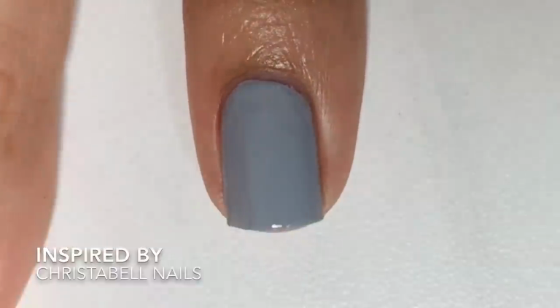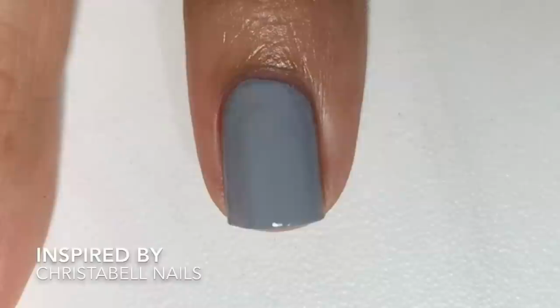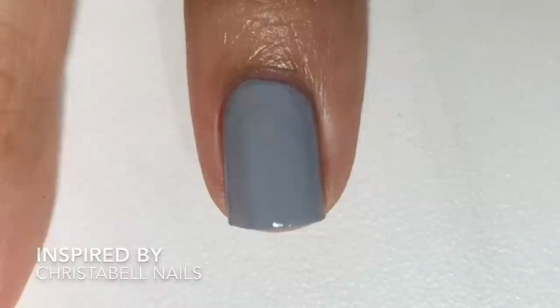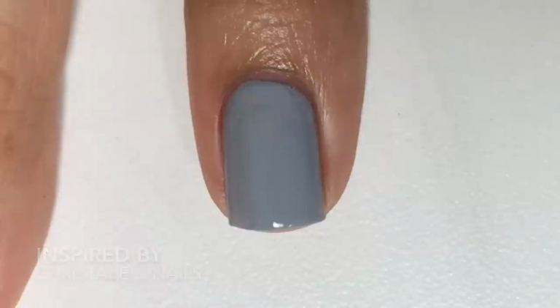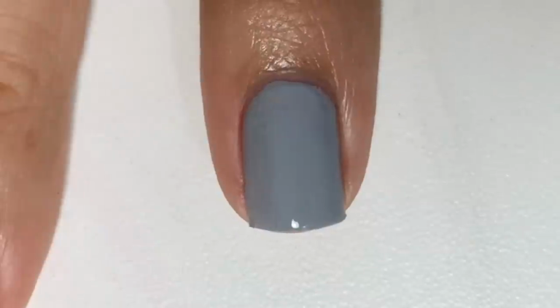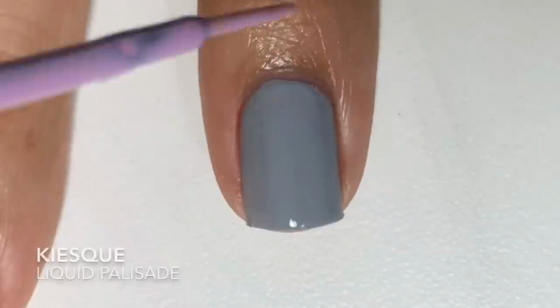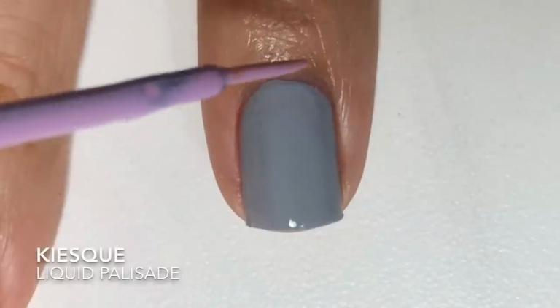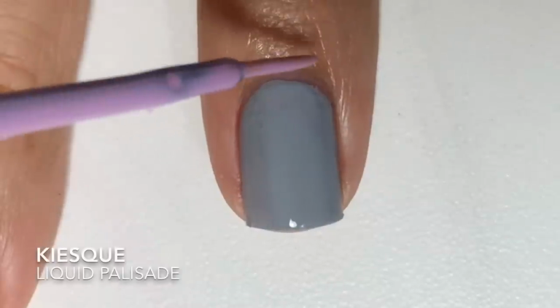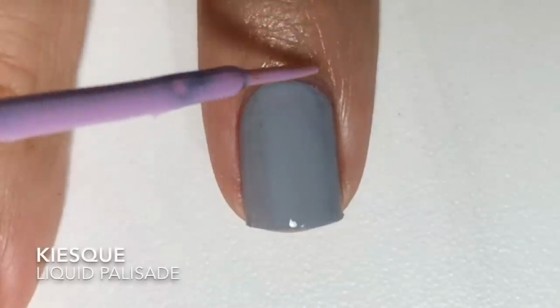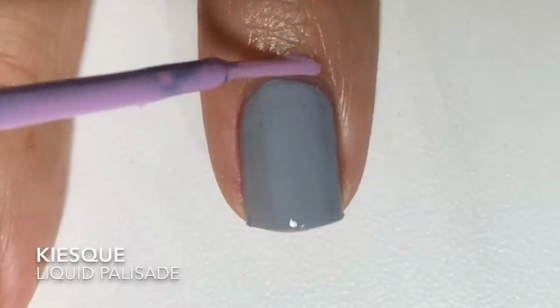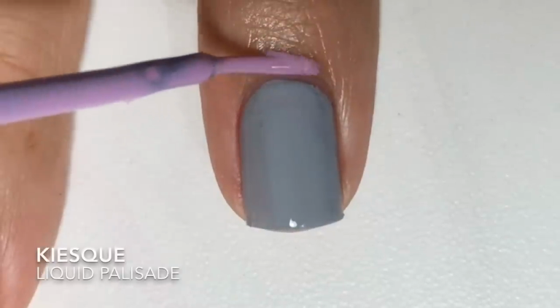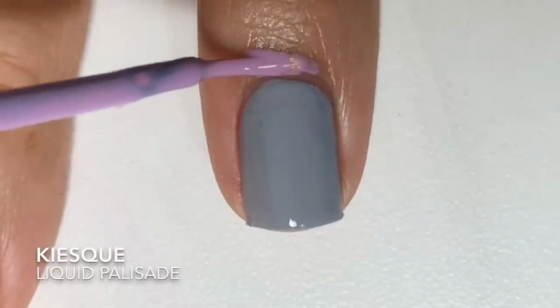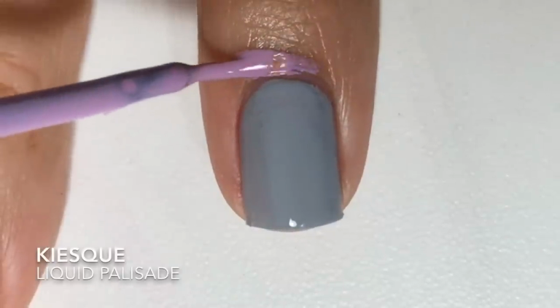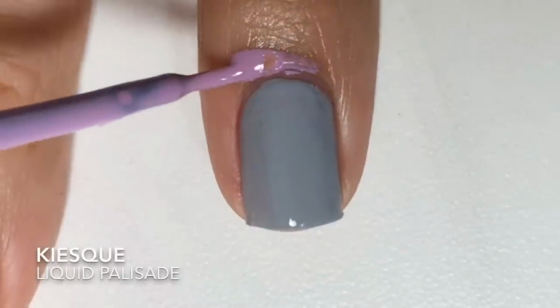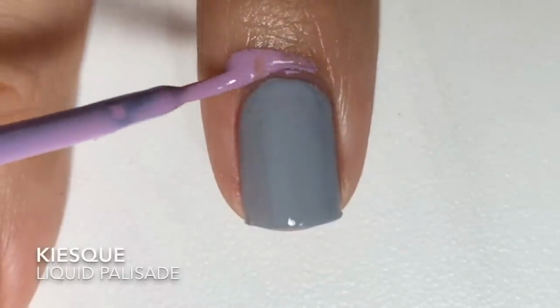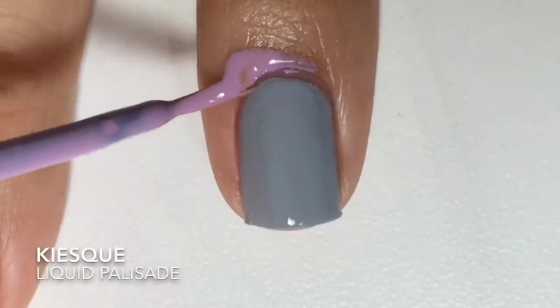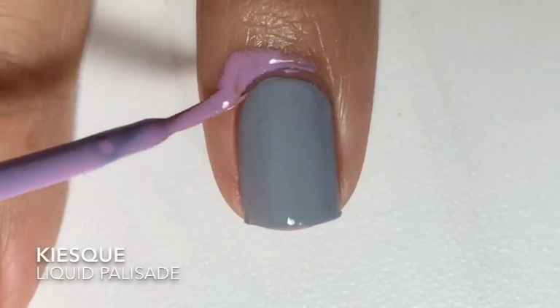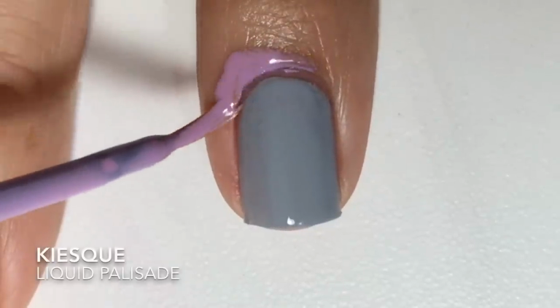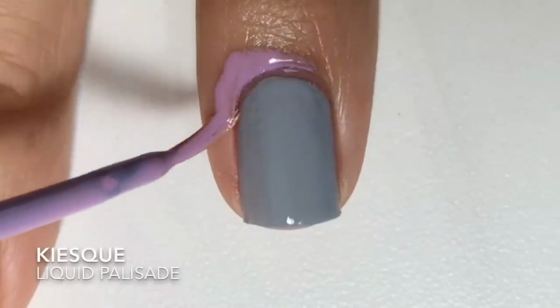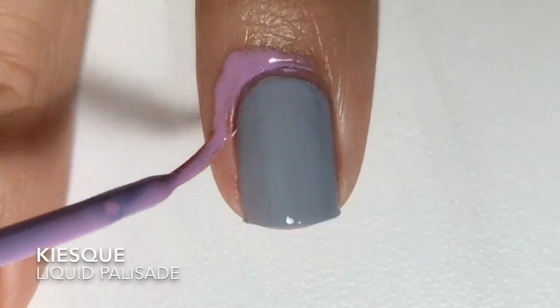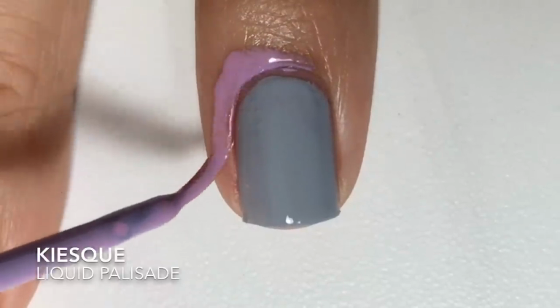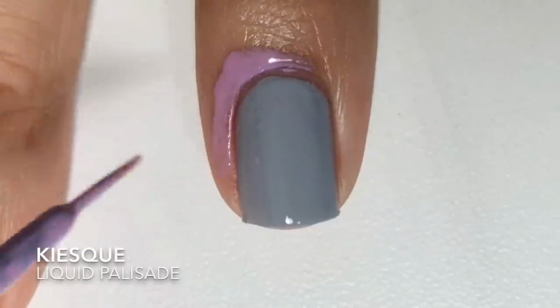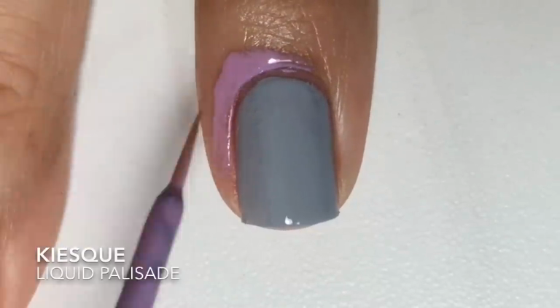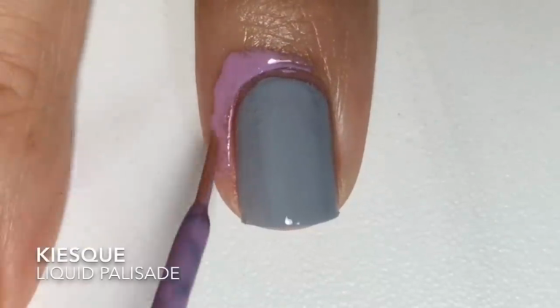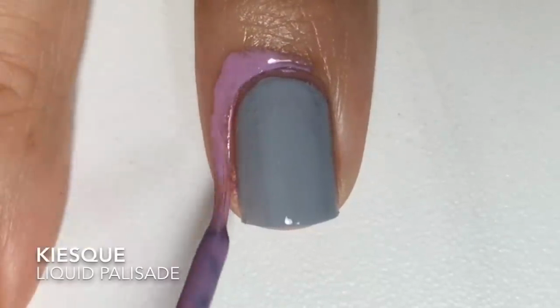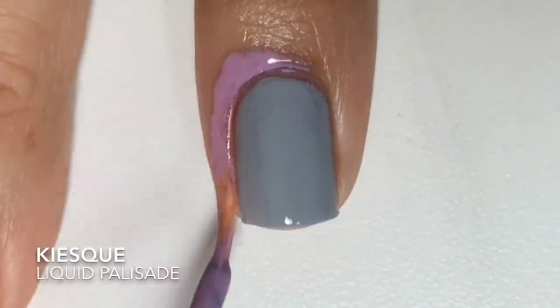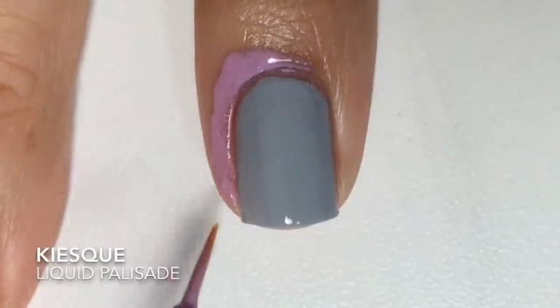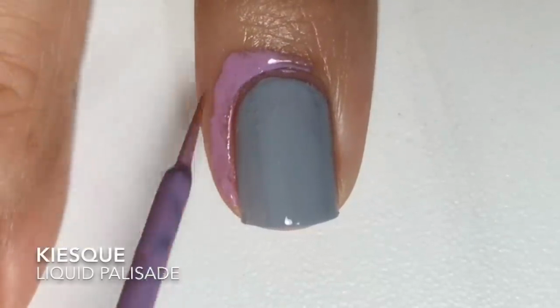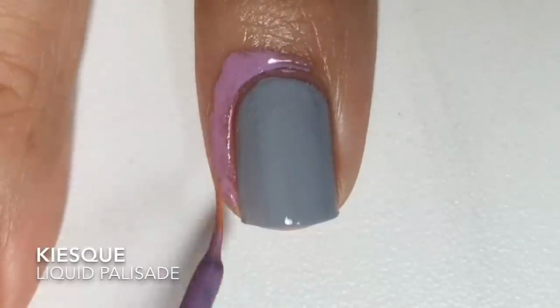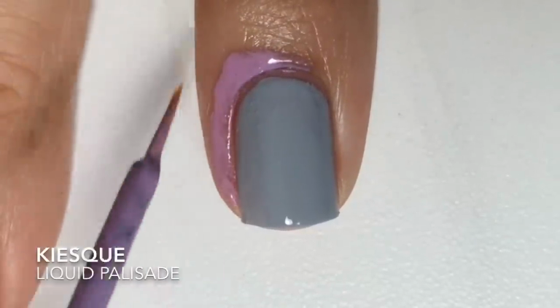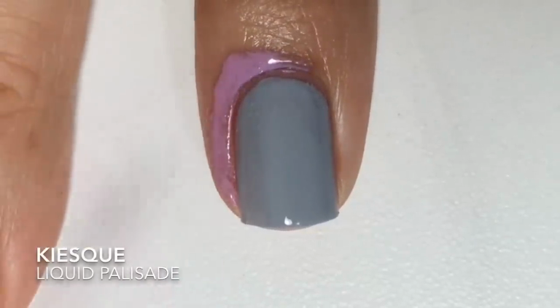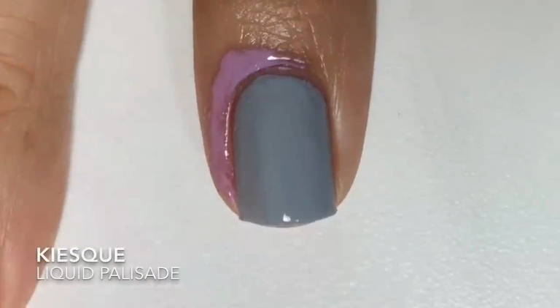Next, with Liquid Palisade, I apply it to my cuticles for a quick and easy cleanup.